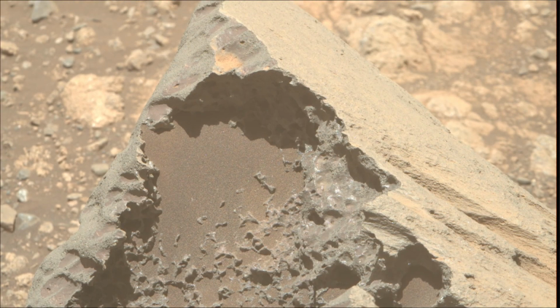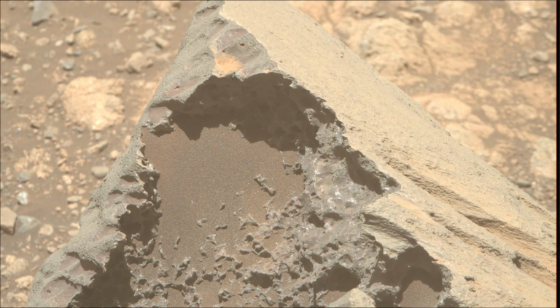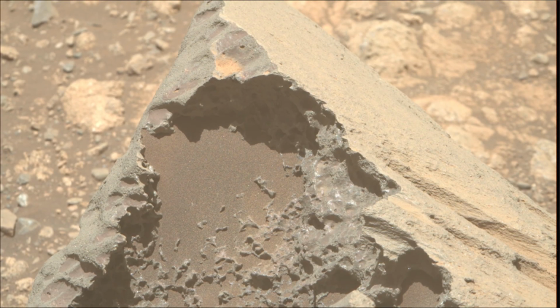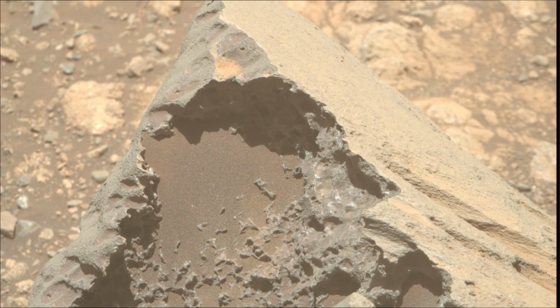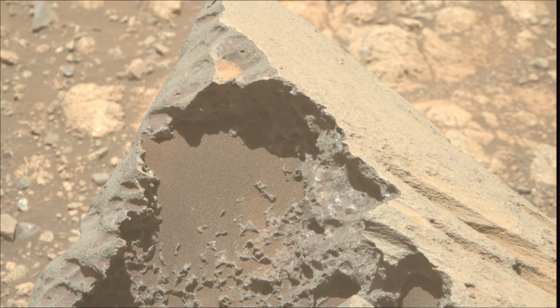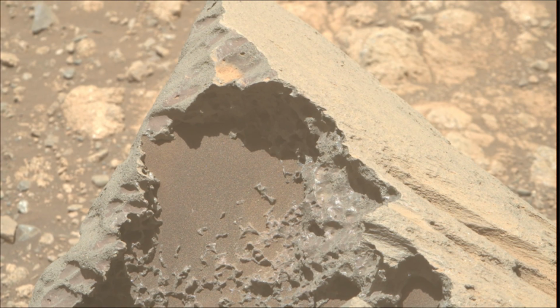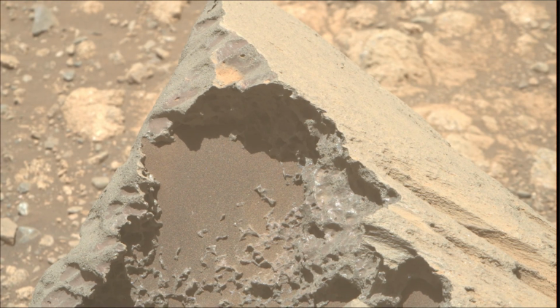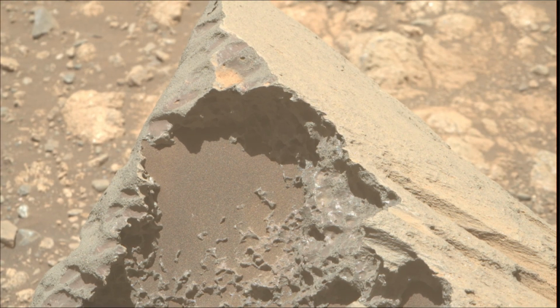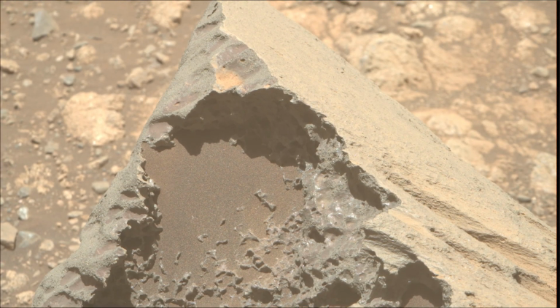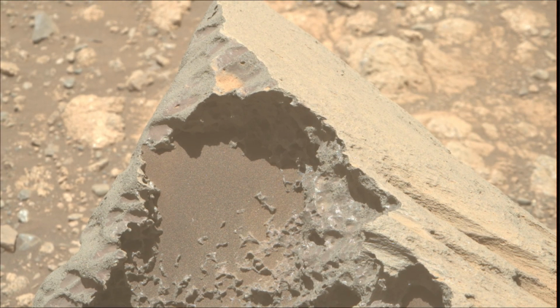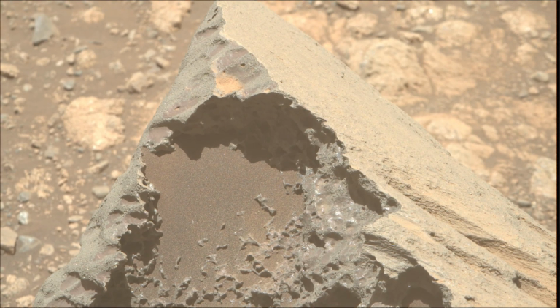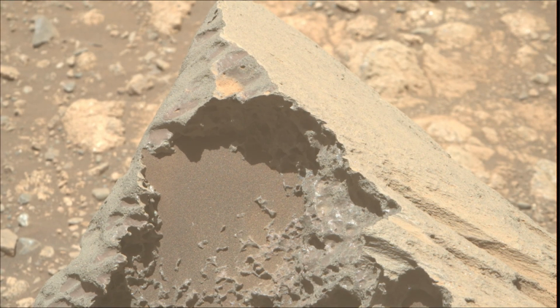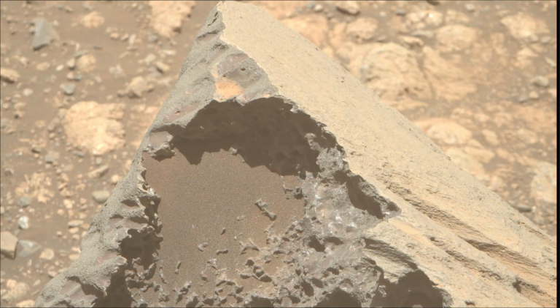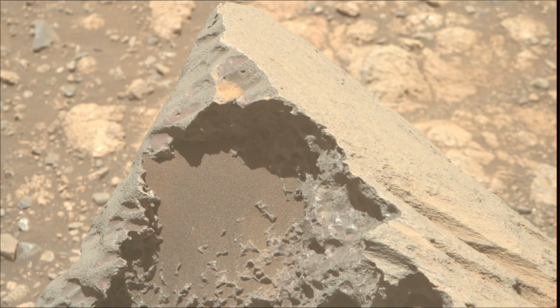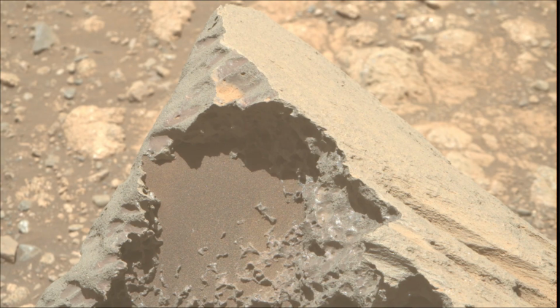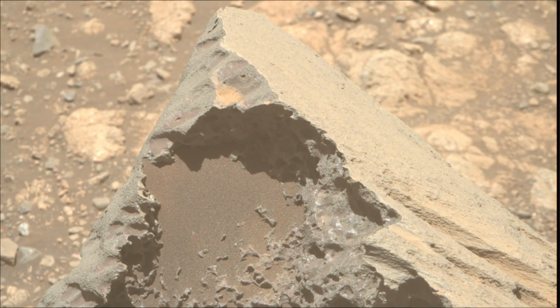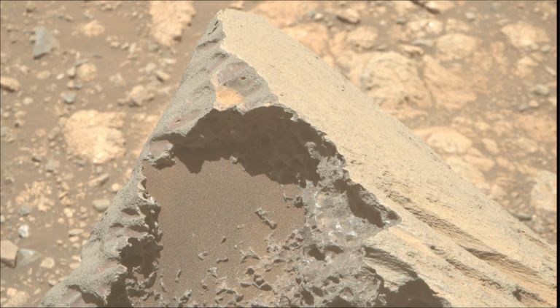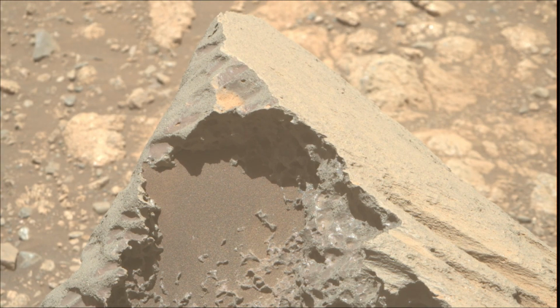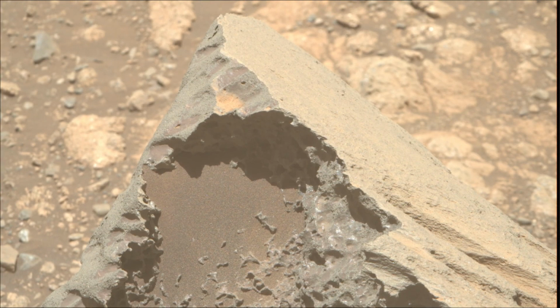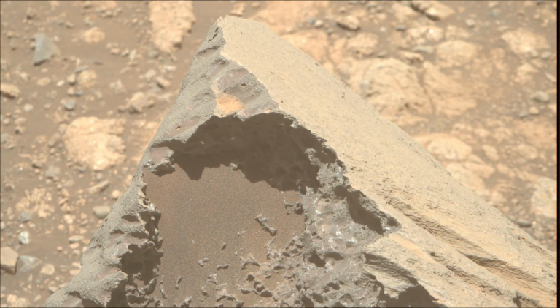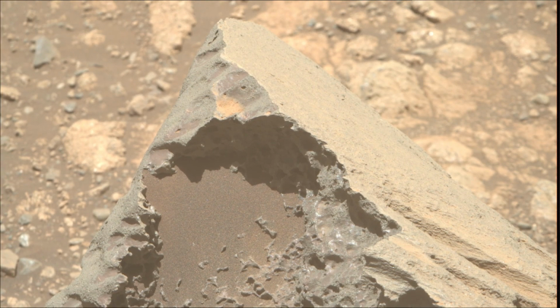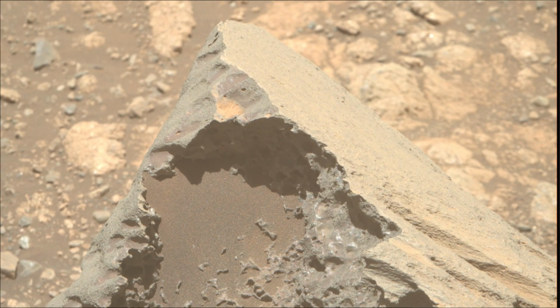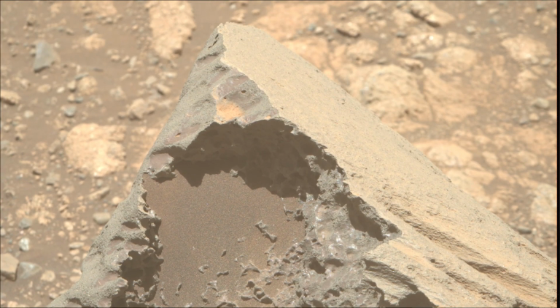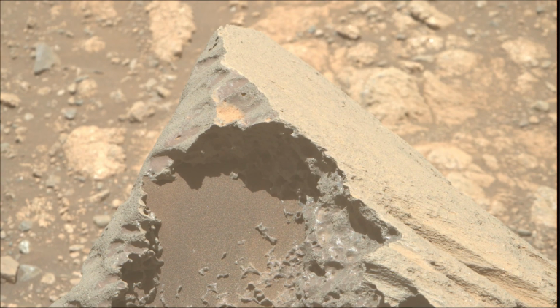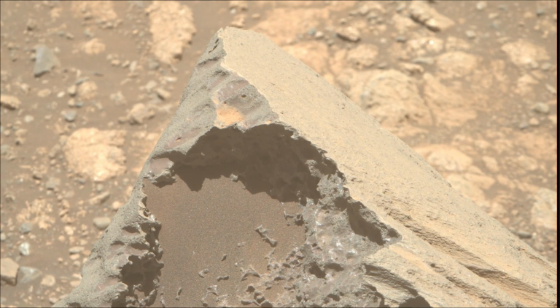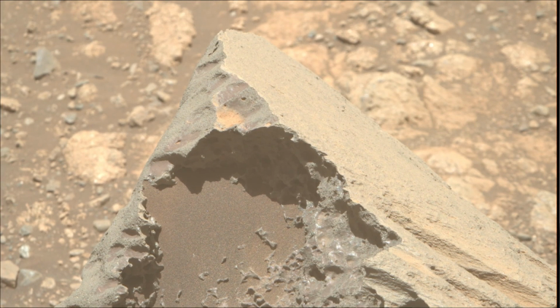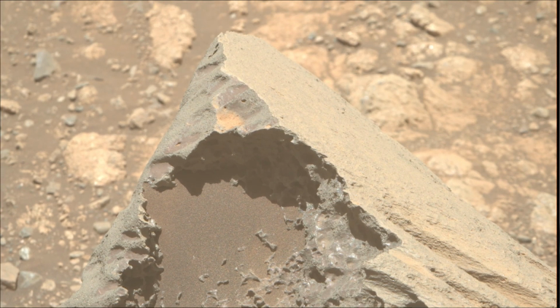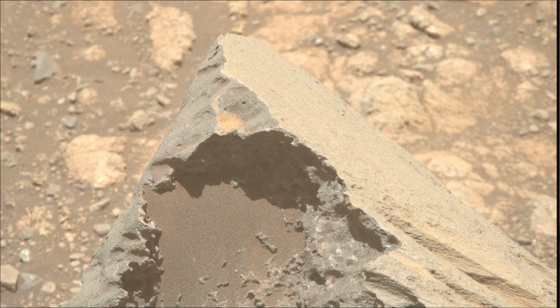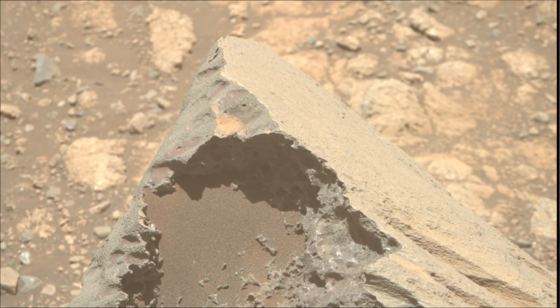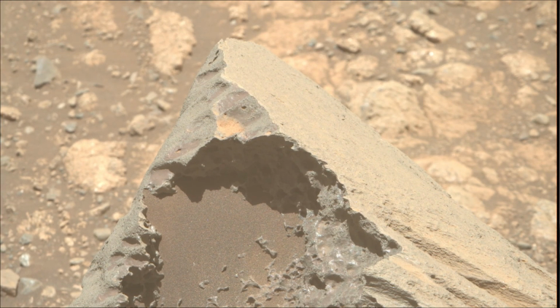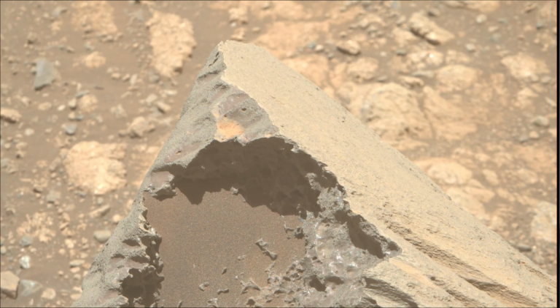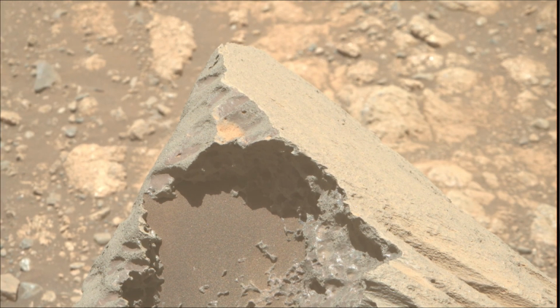All these image credits: NASA, JPL, Caltech, ASU, and MSSS.